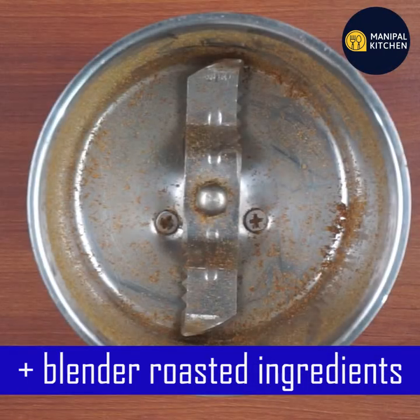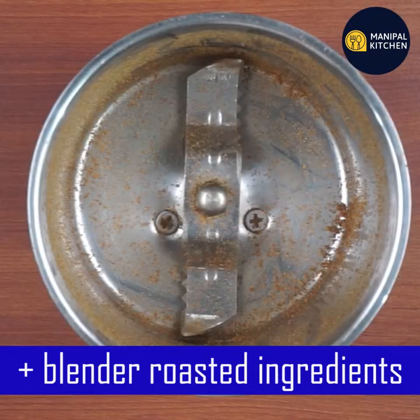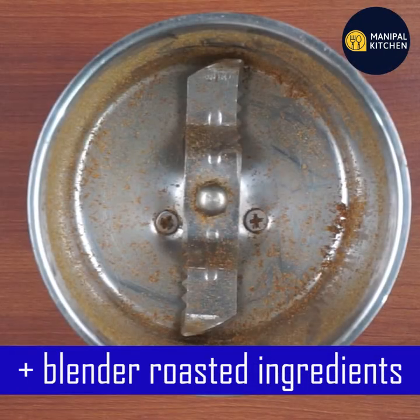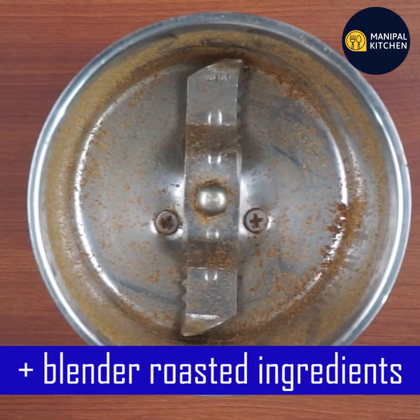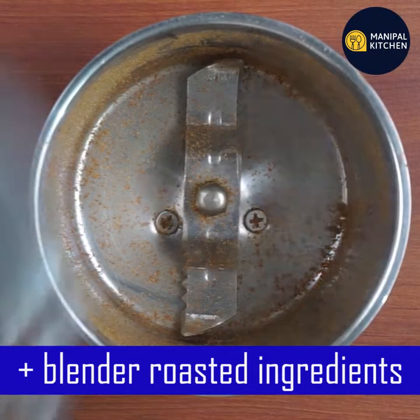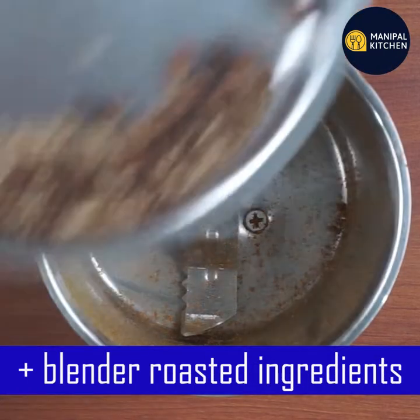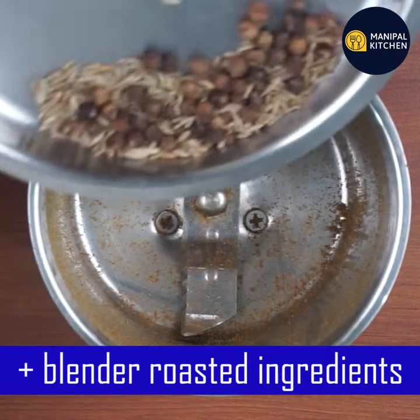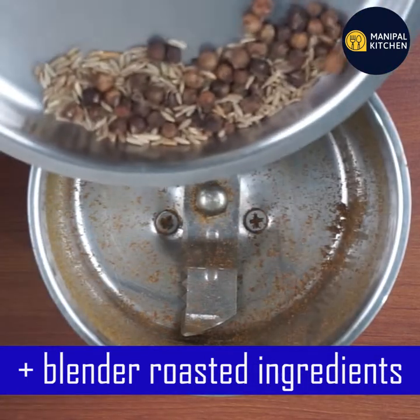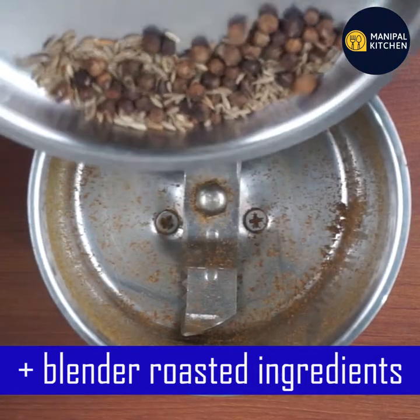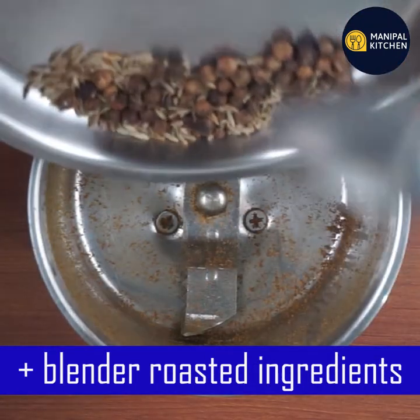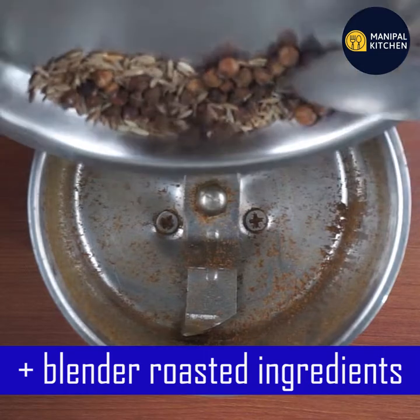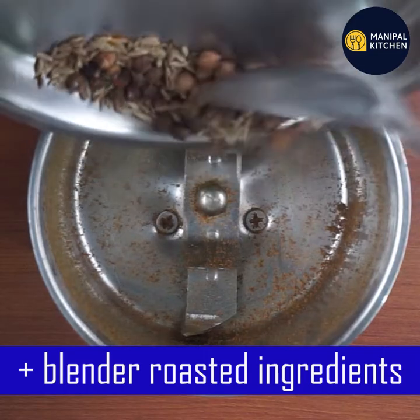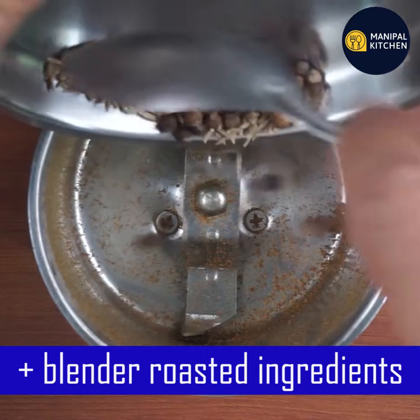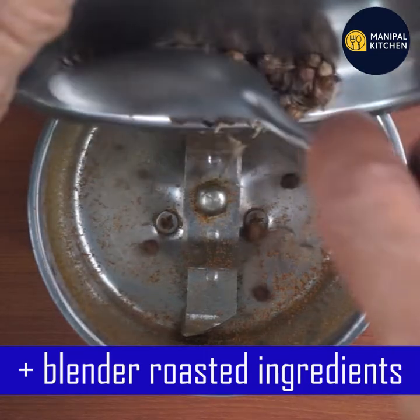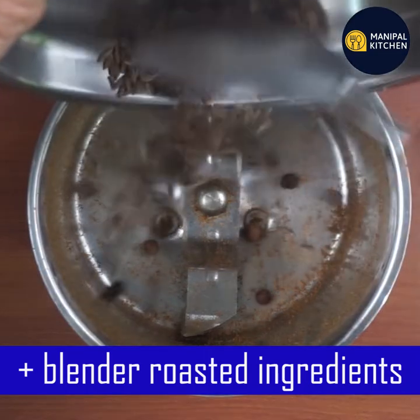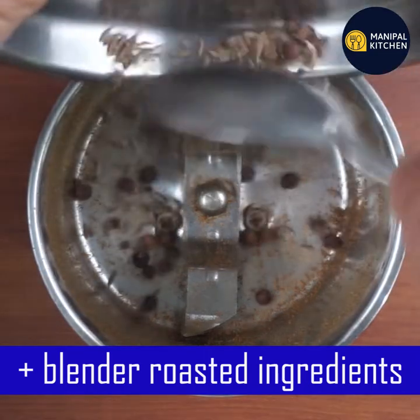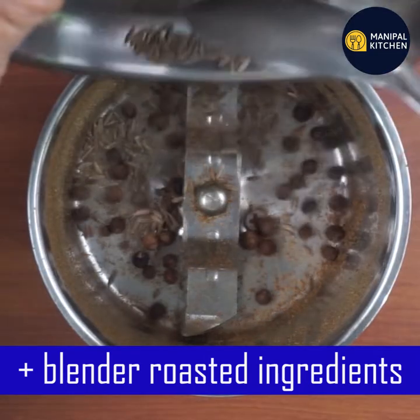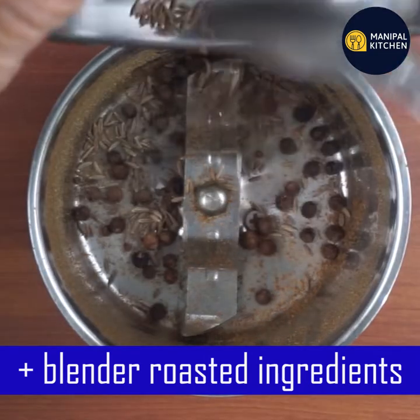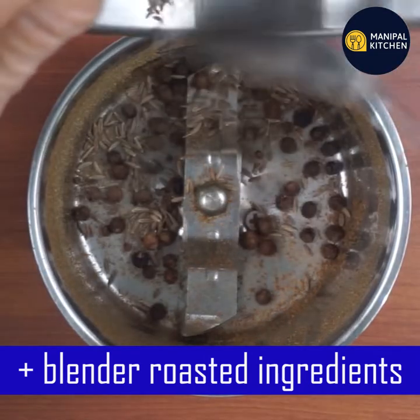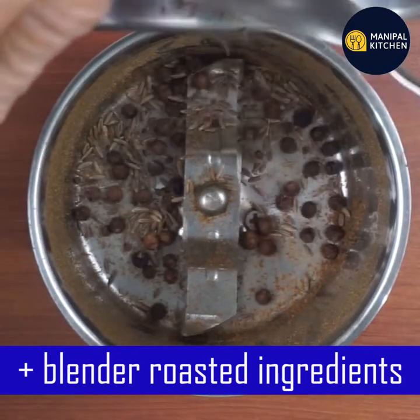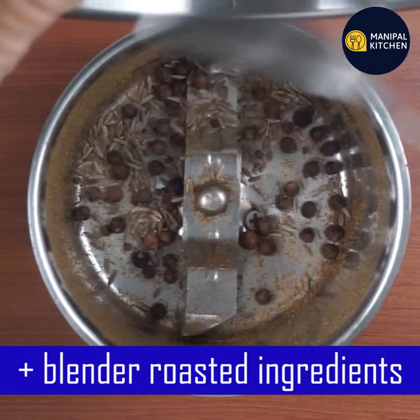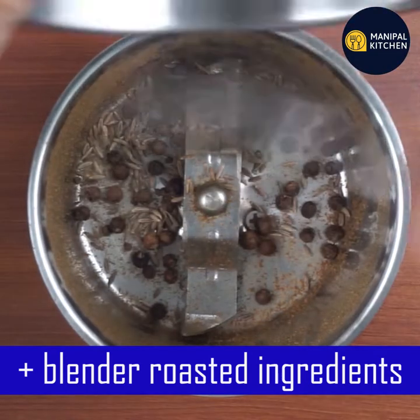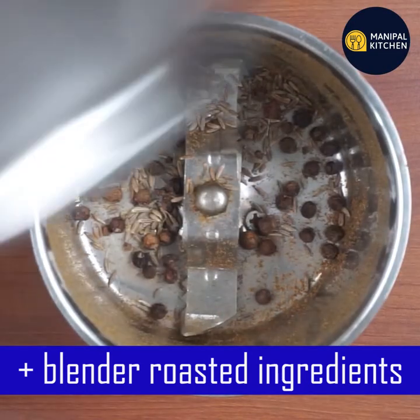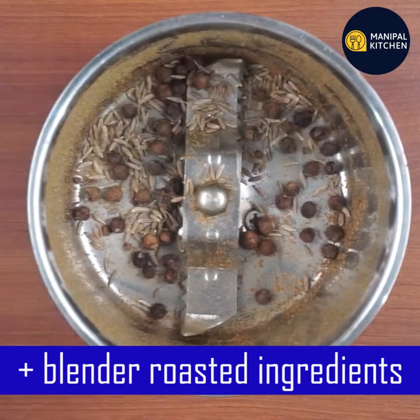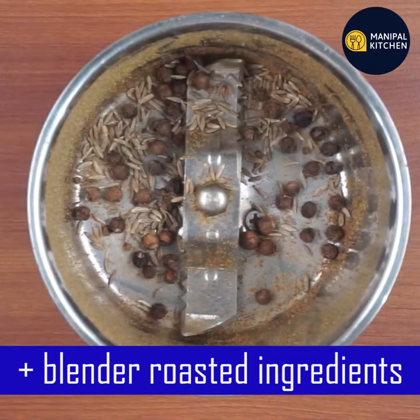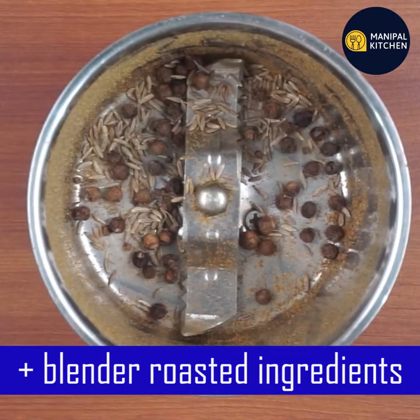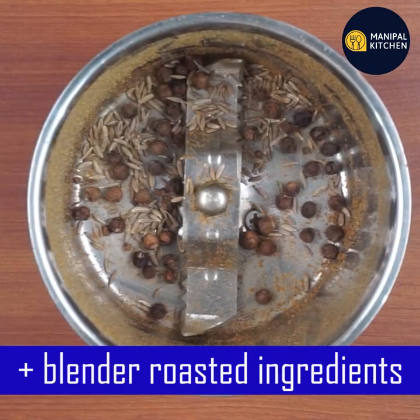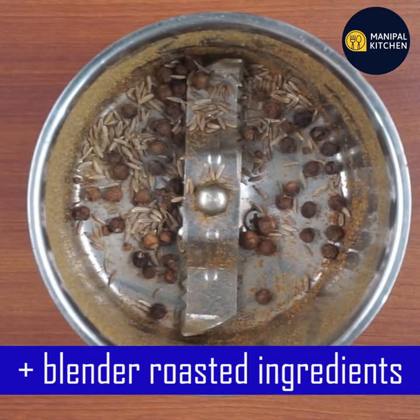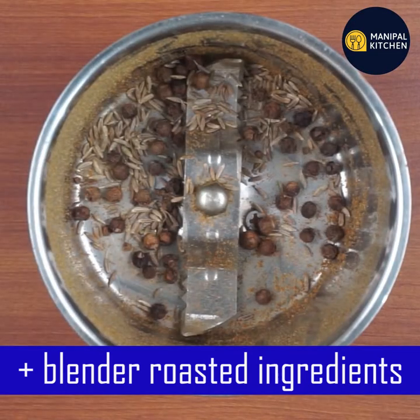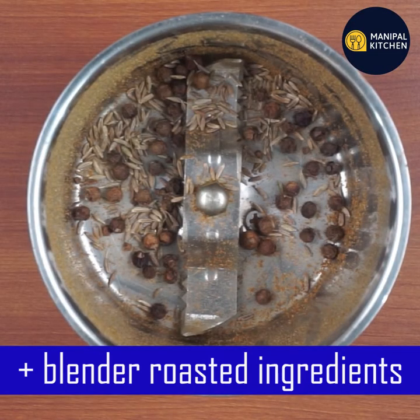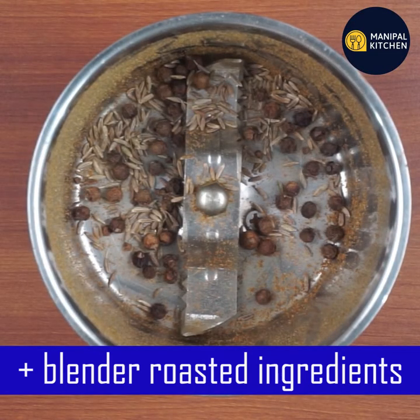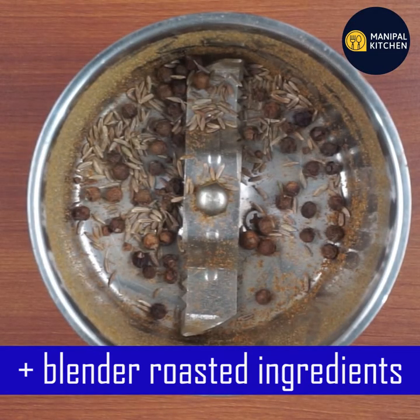It will go into a blender bowl — medium and fine. There are cancer-fighting properties in this.